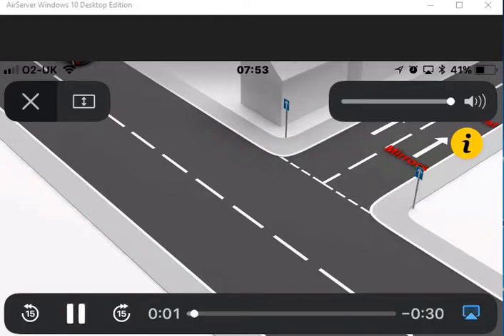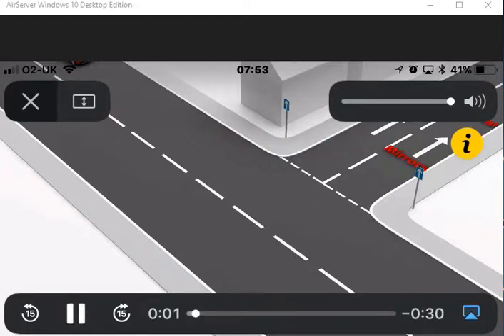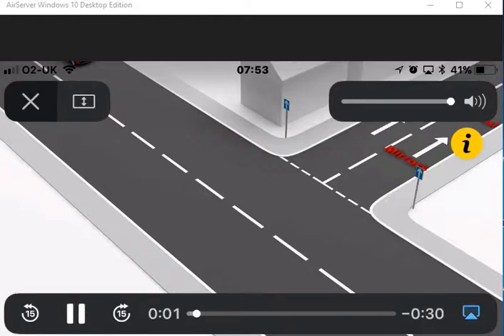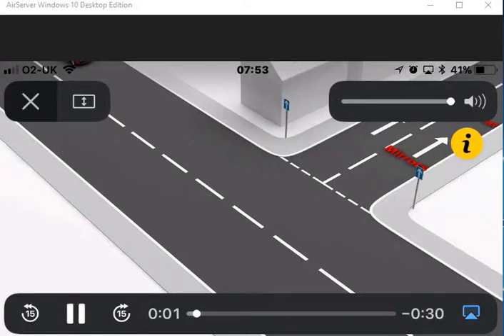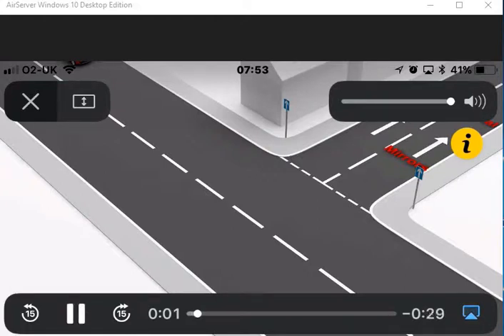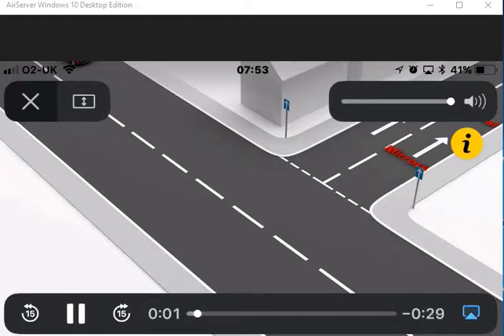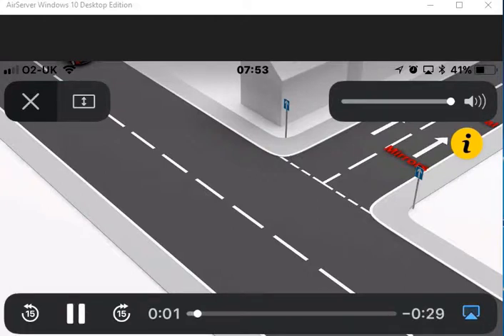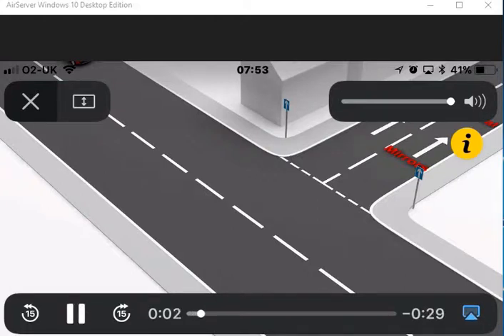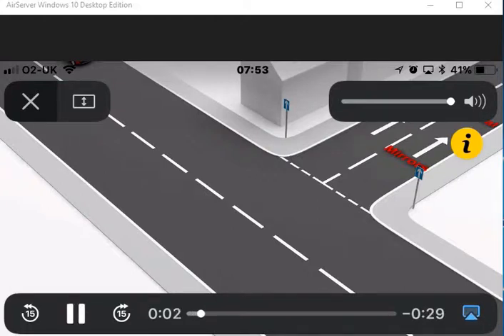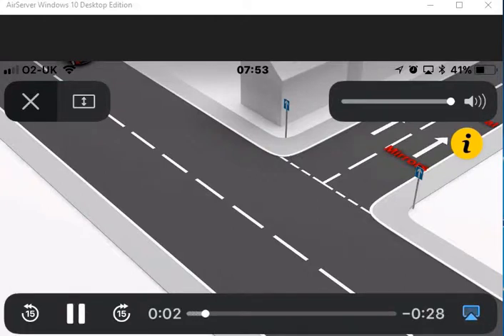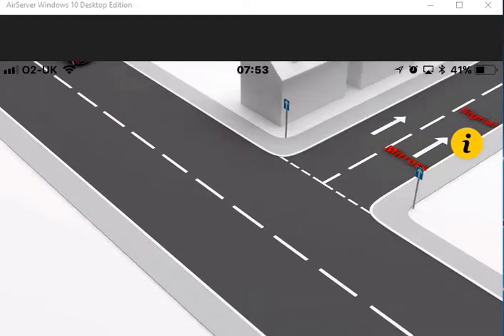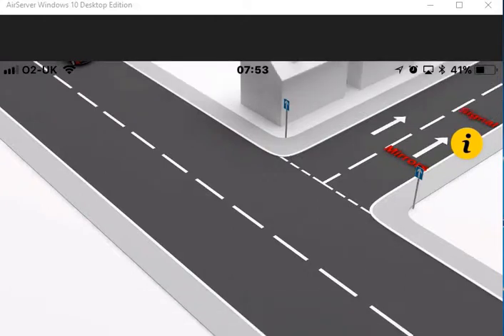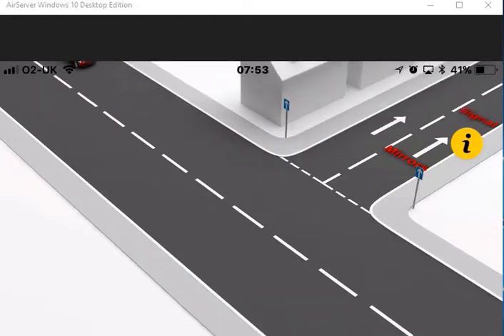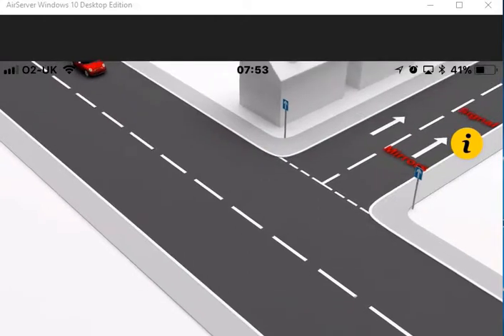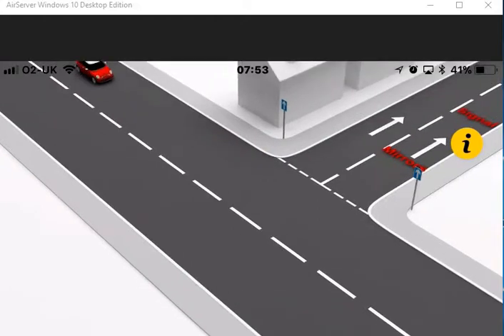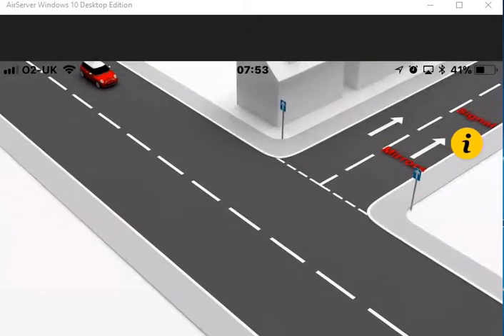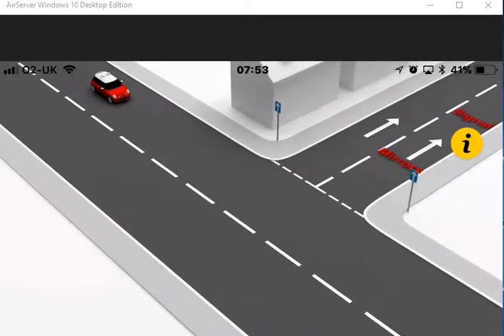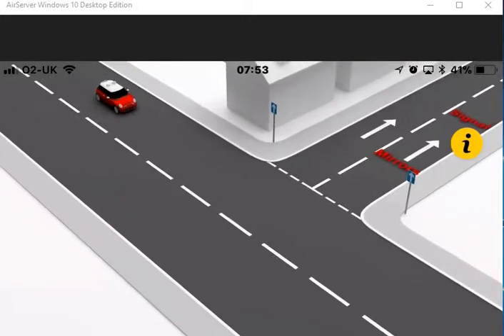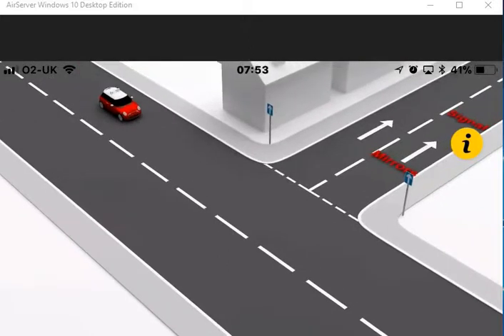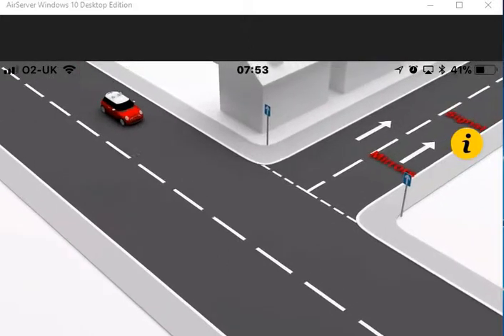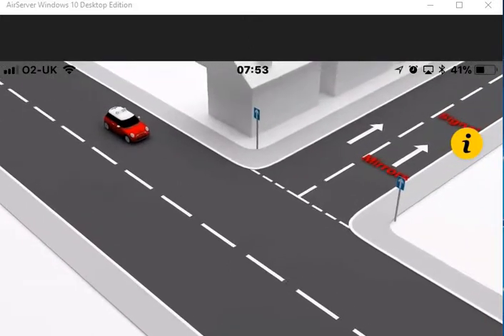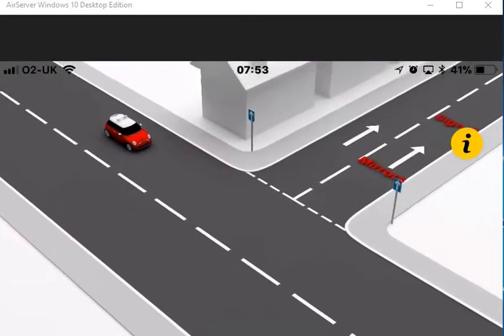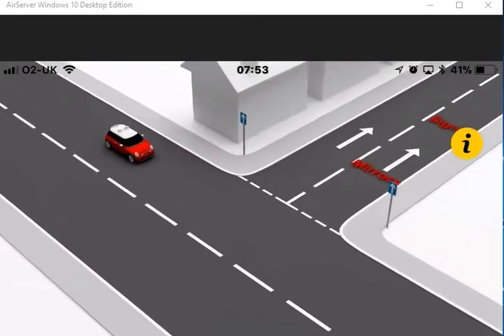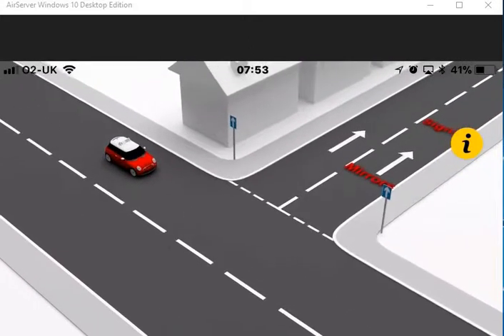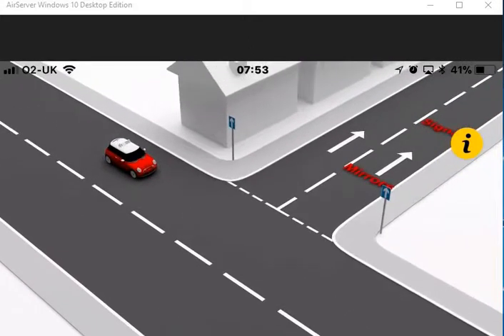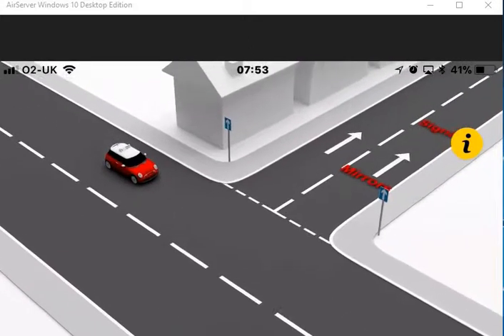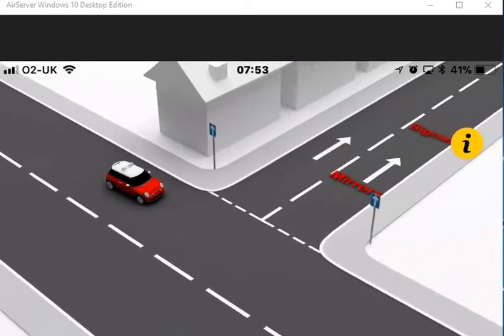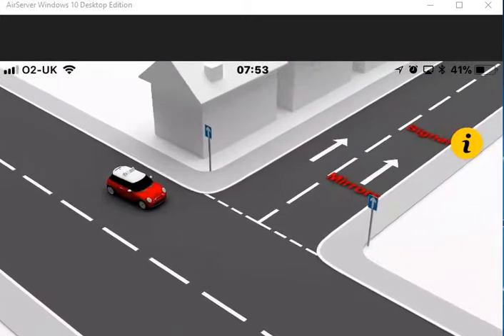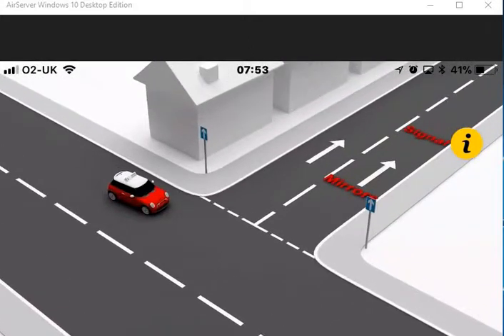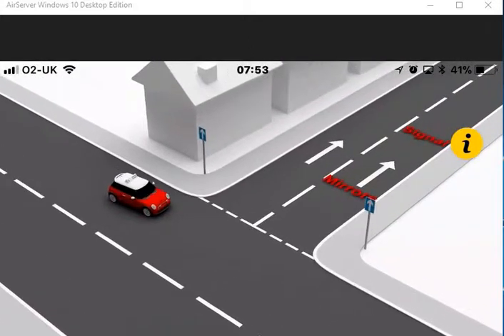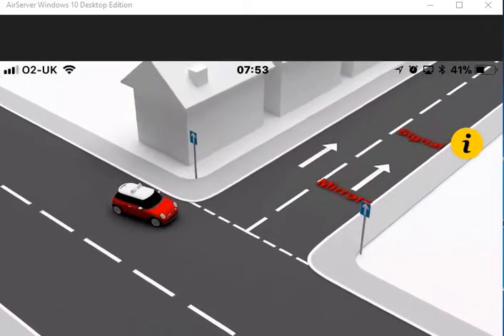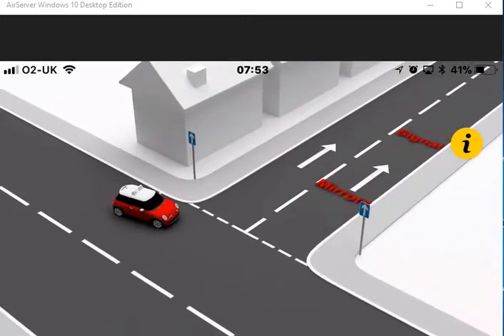Turning right from a one-way street. Signs and road markings will inform you that you're on a one-way street.